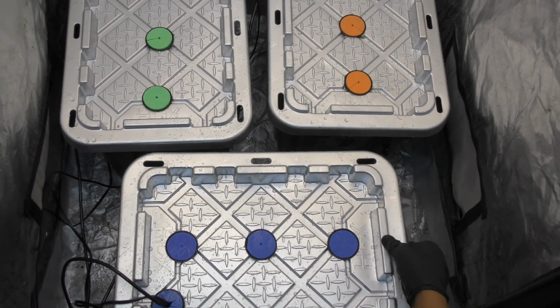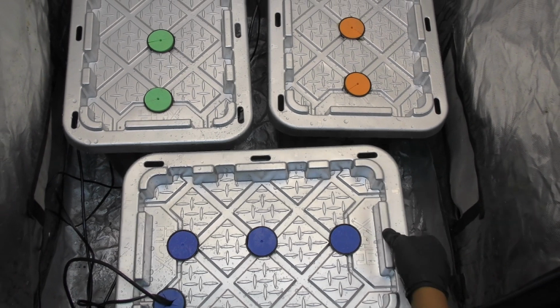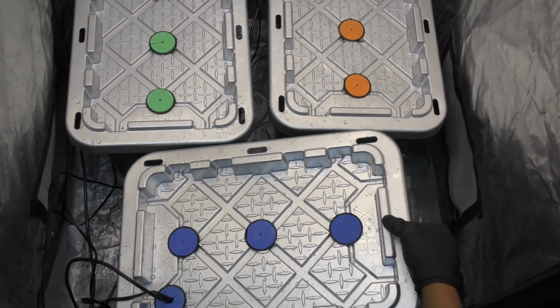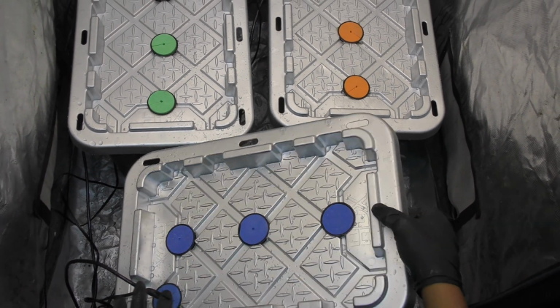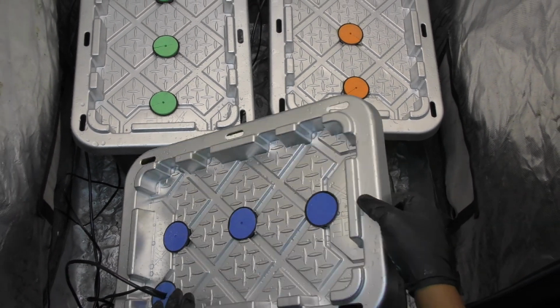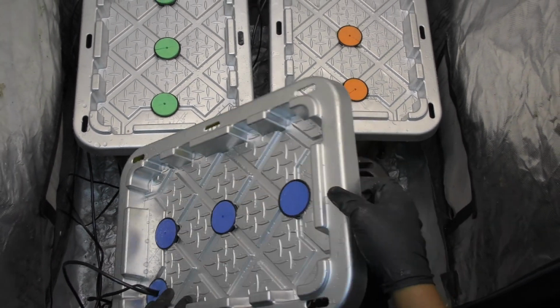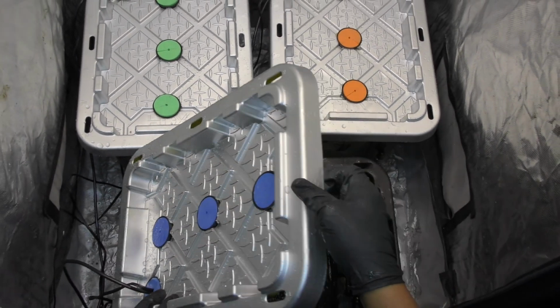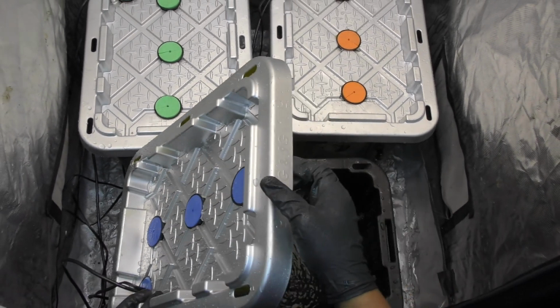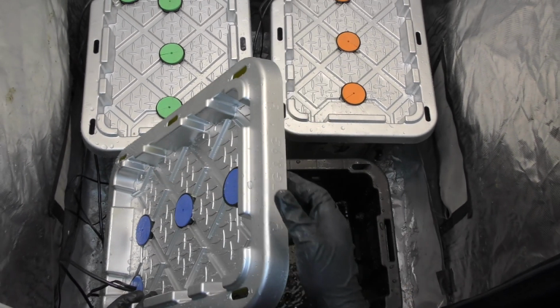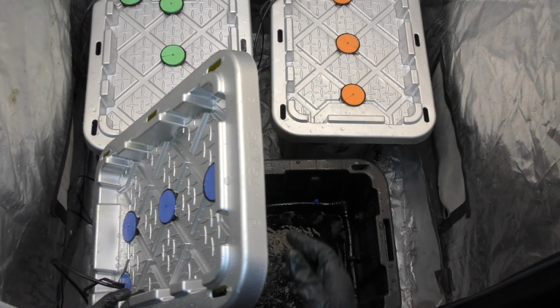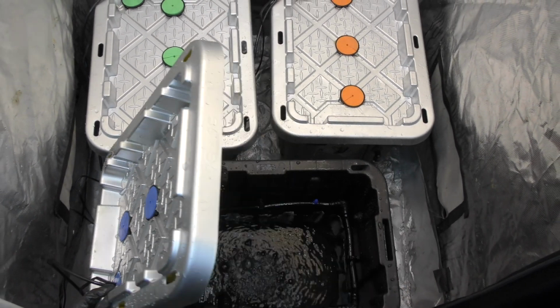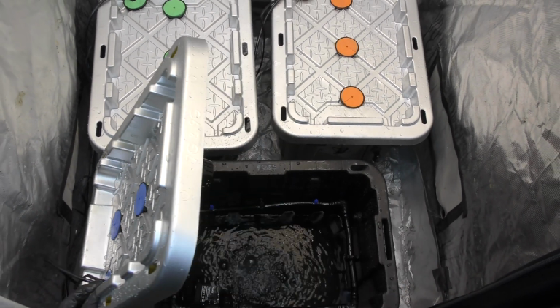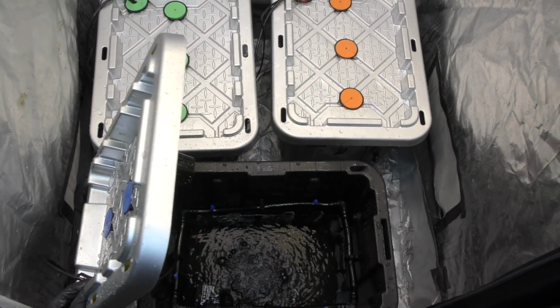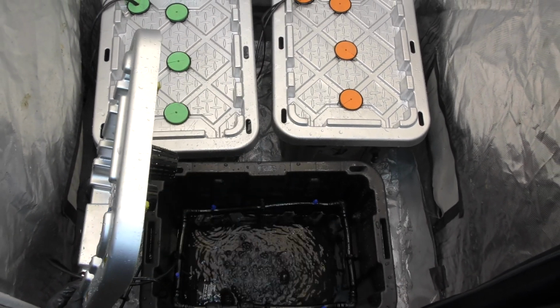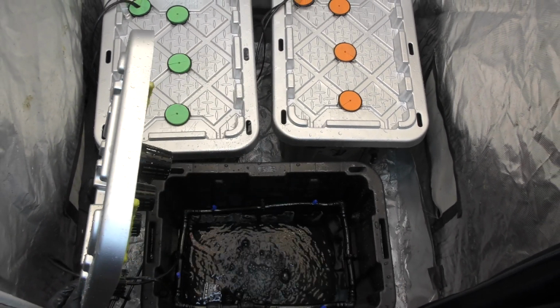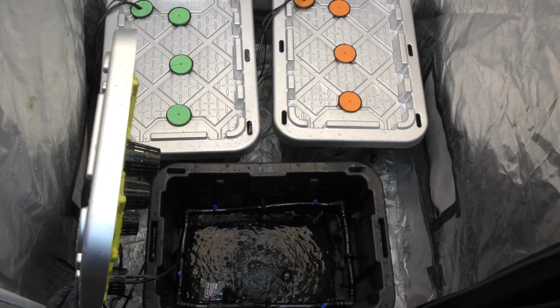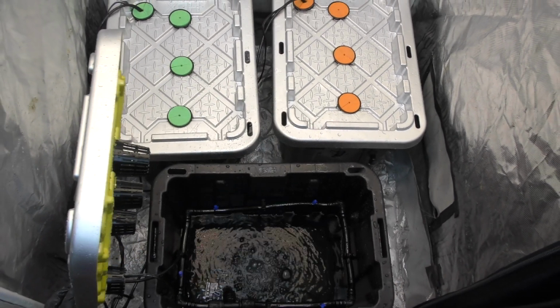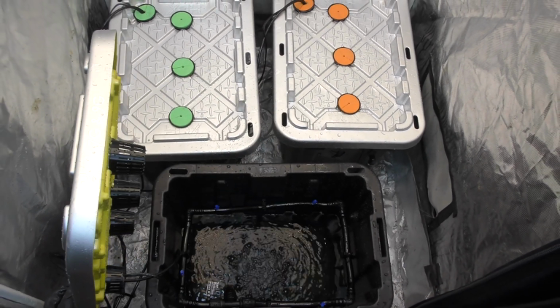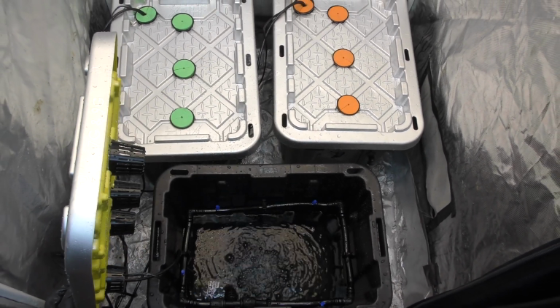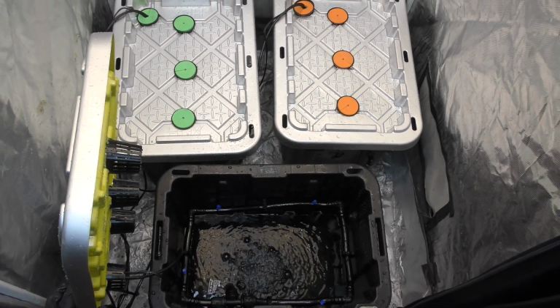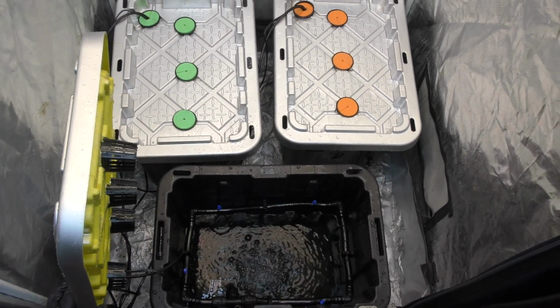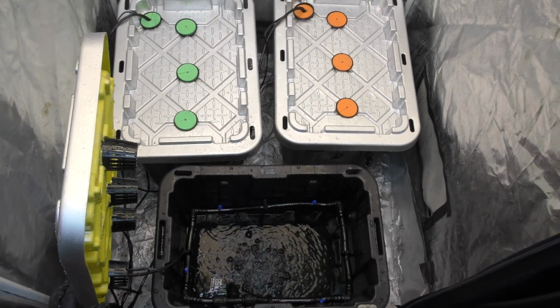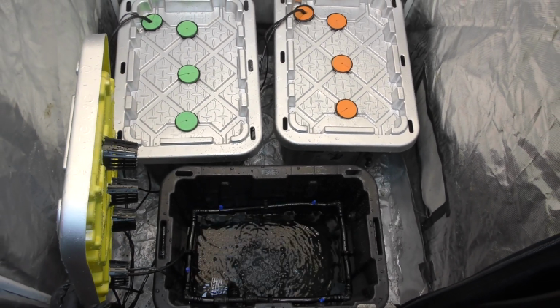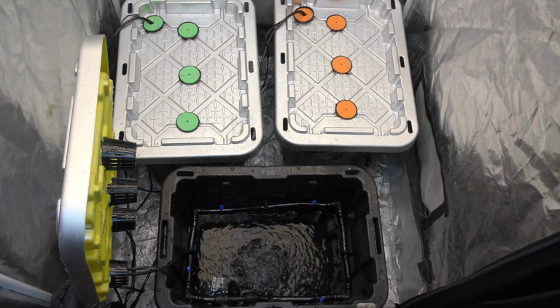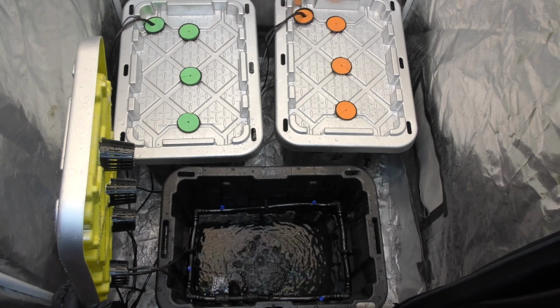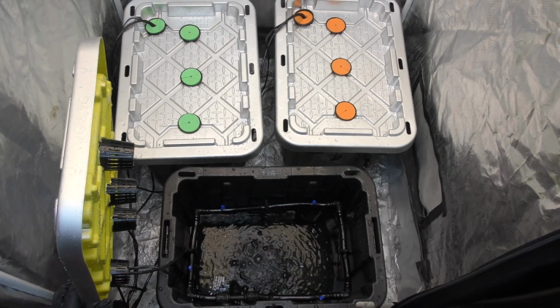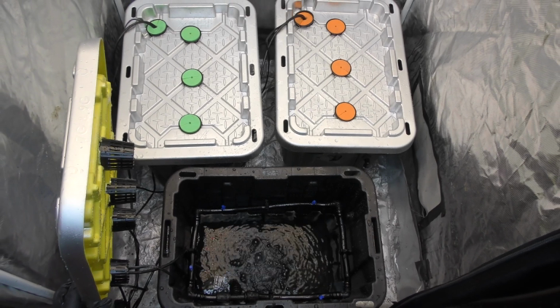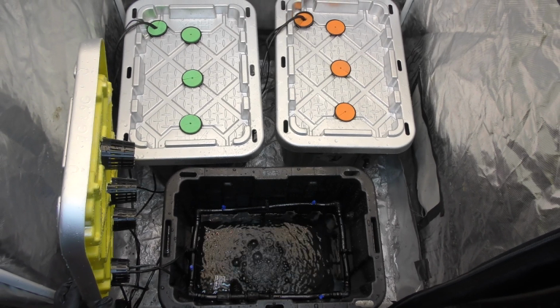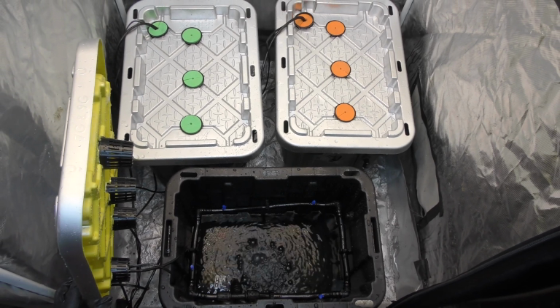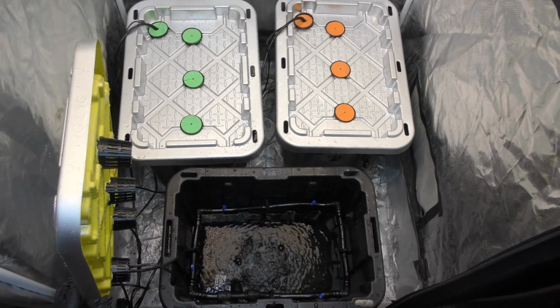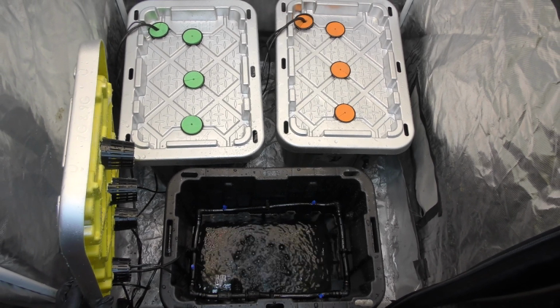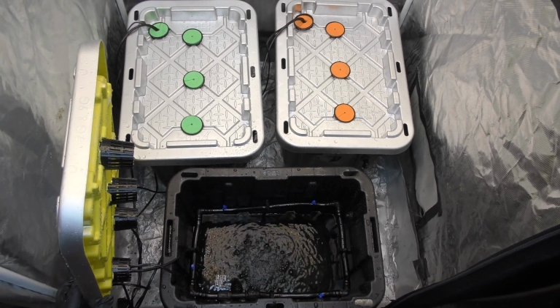I'm going to walk you through exactly what I did, and you won't believe how cheap and easy this is going to be. Lock in.